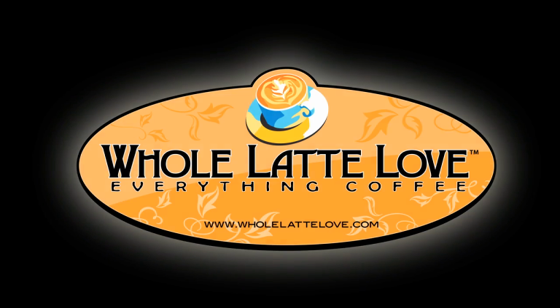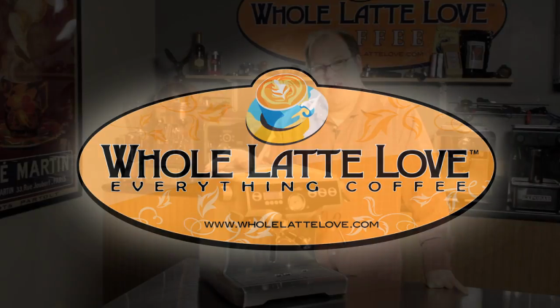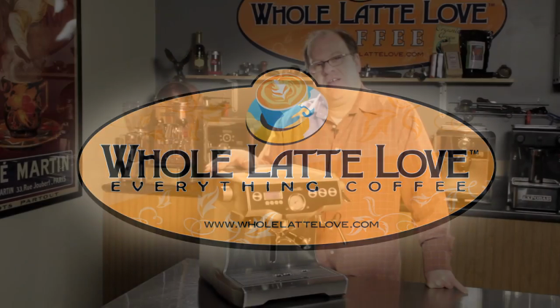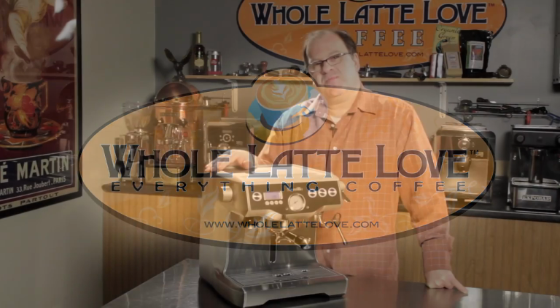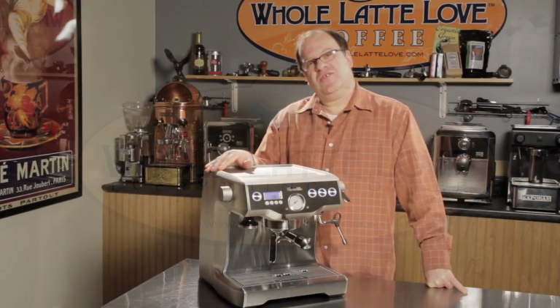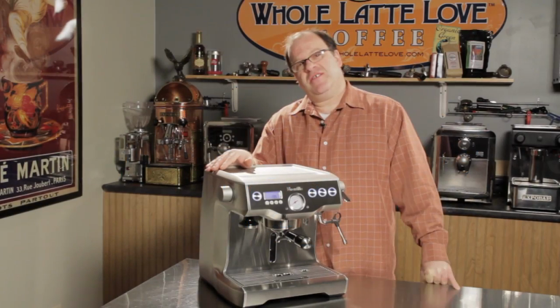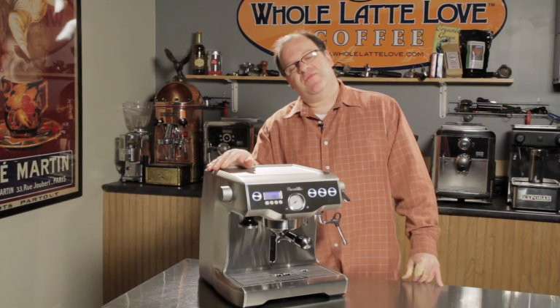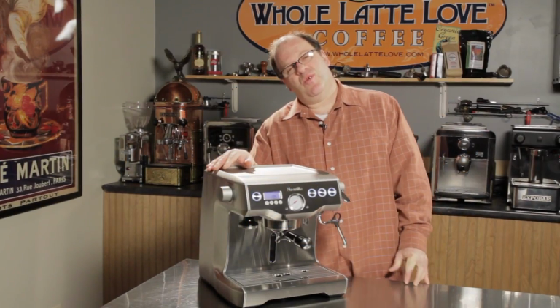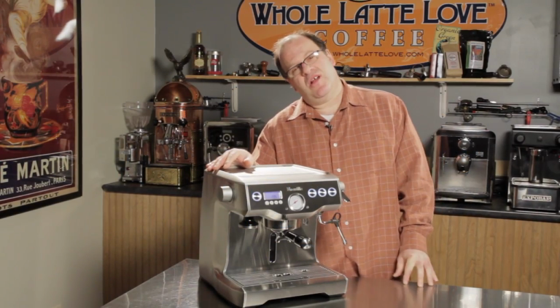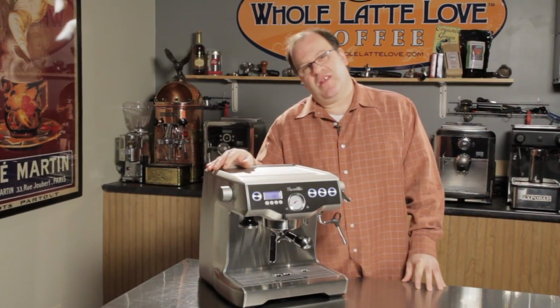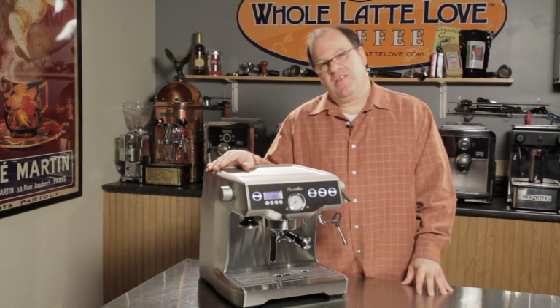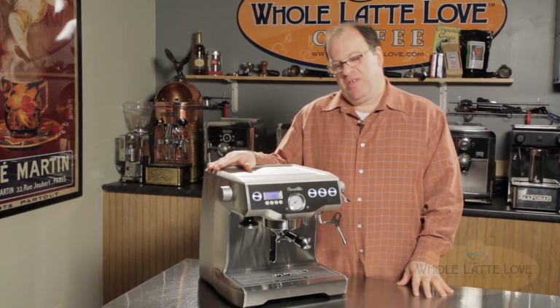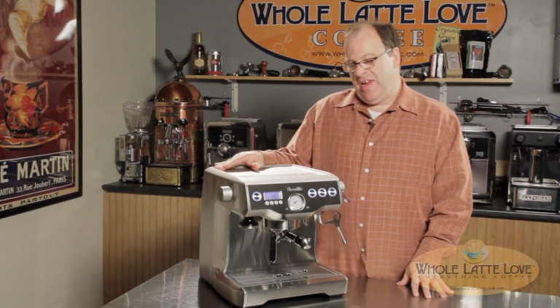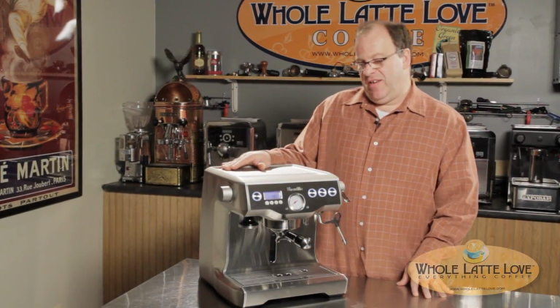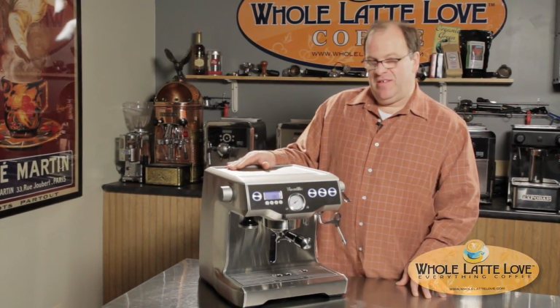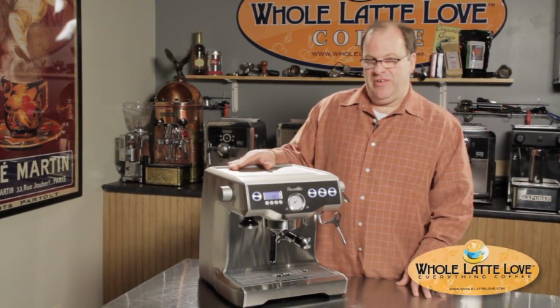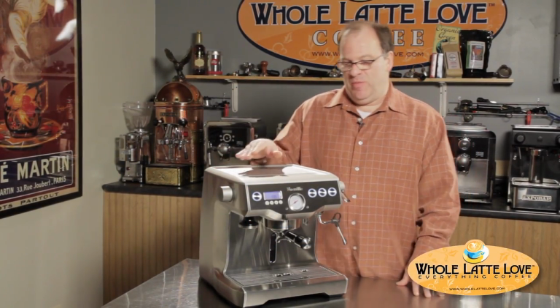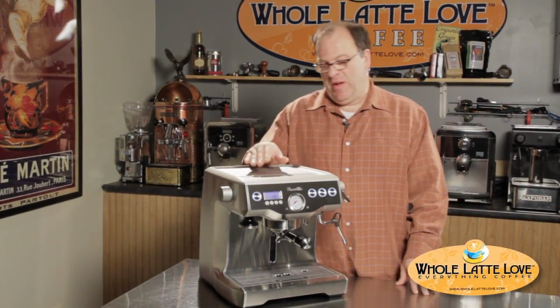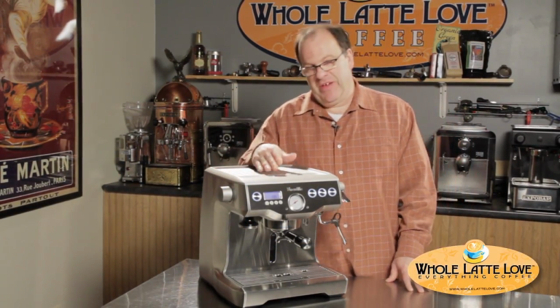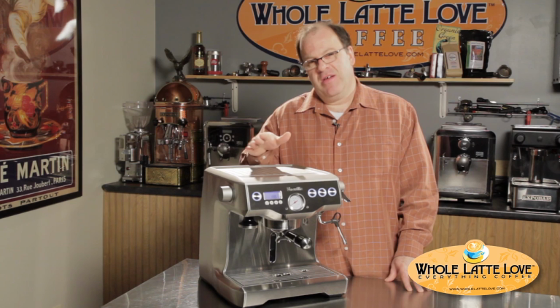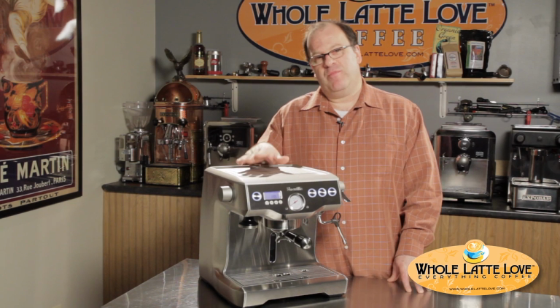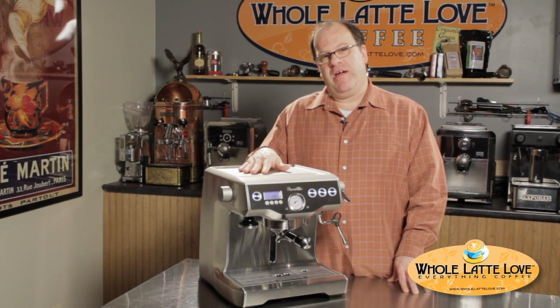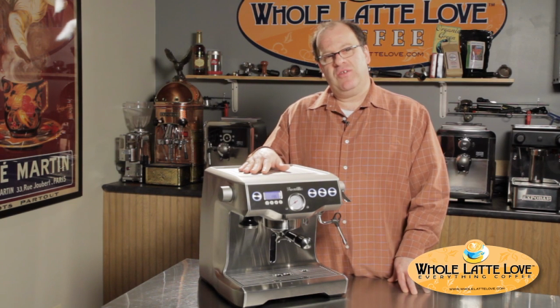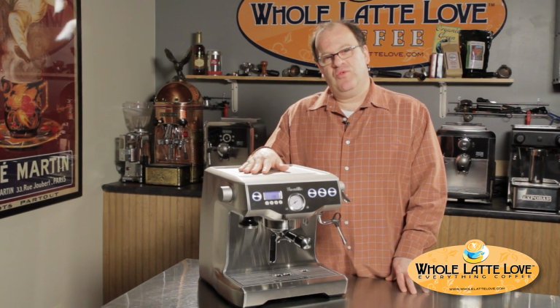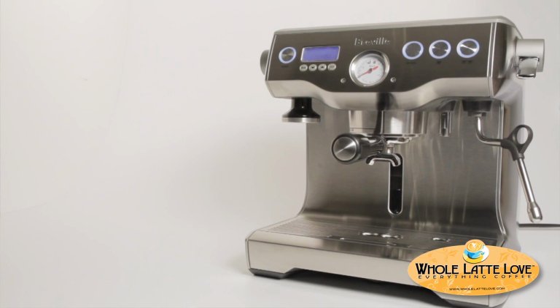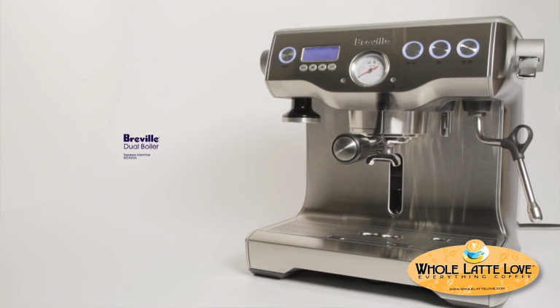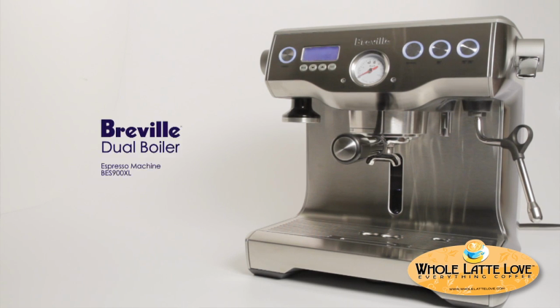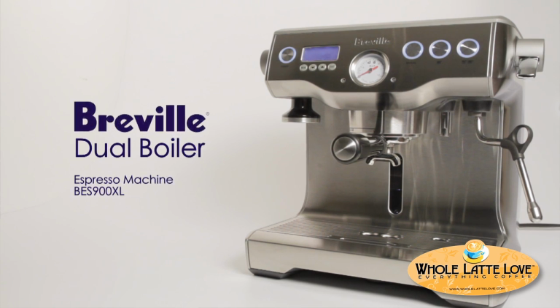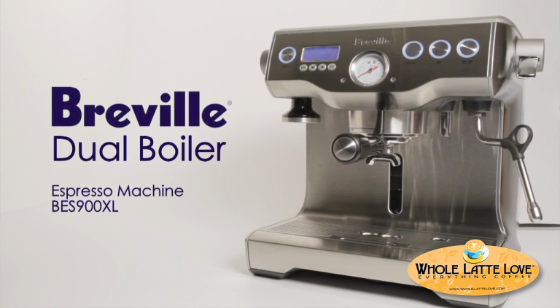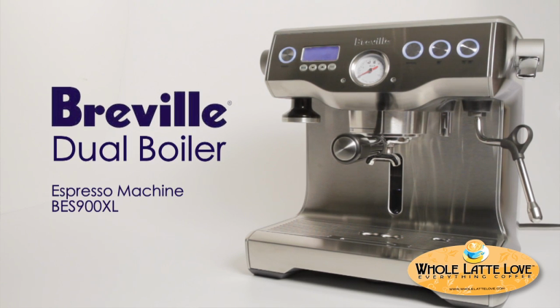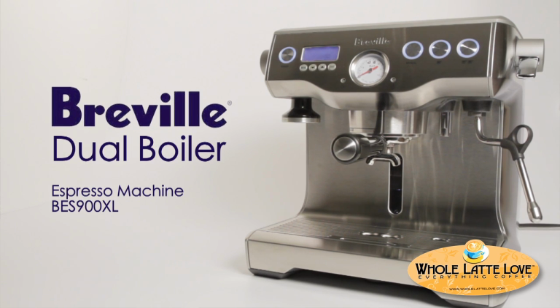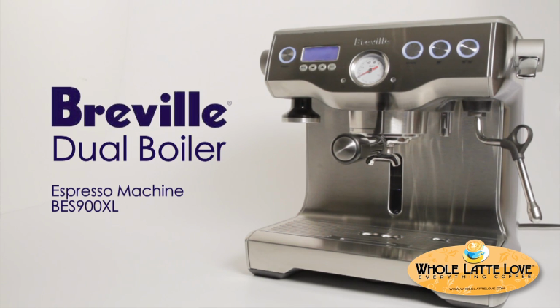Hi, it's Mark Jackson from Whole Latte Love. Today I'd like to tell you about the Breville Dual Boiler Espresso Machine.